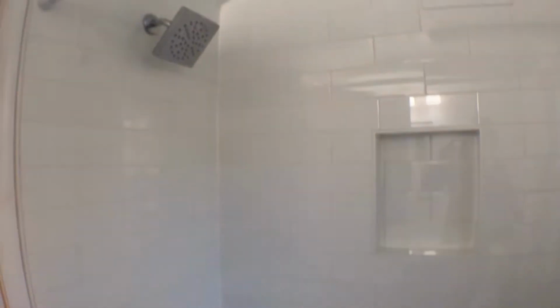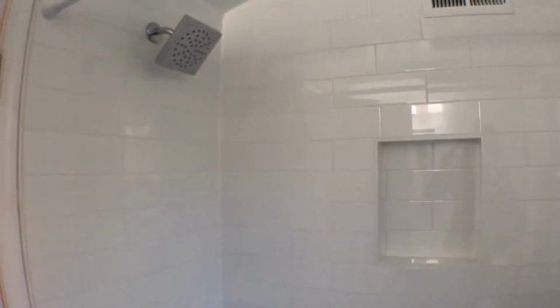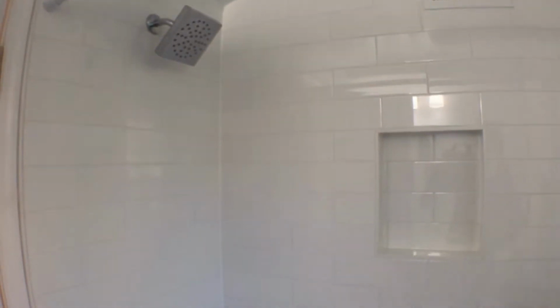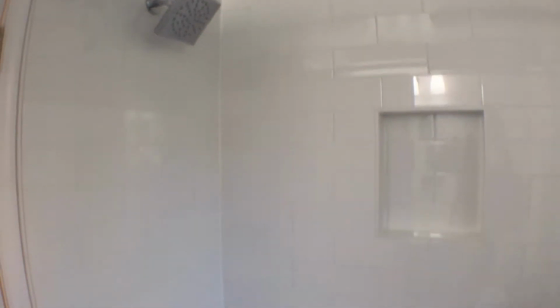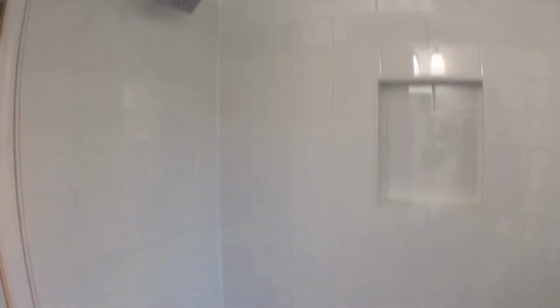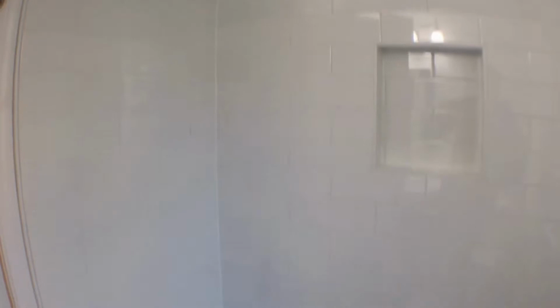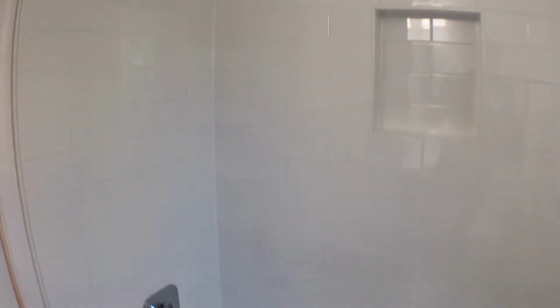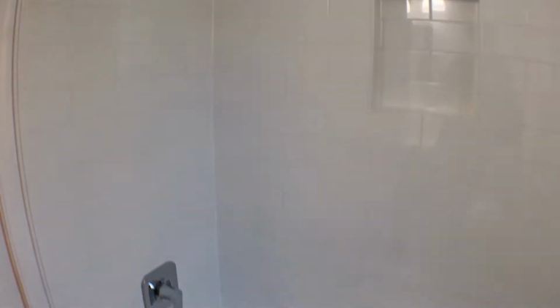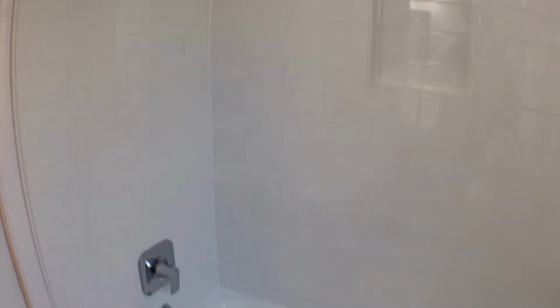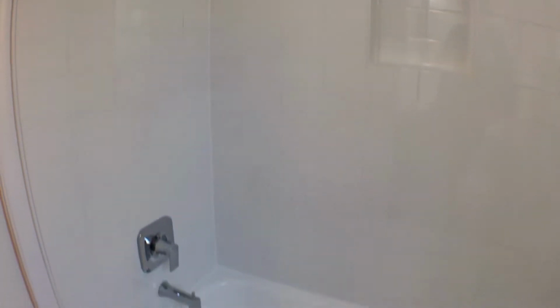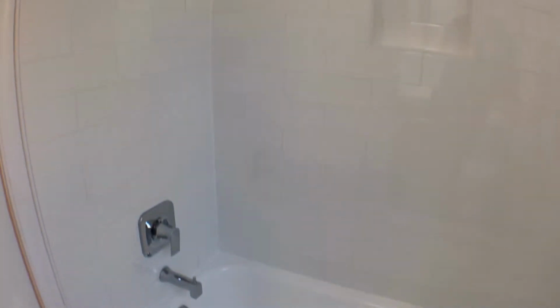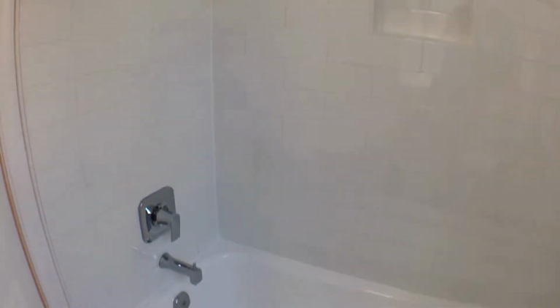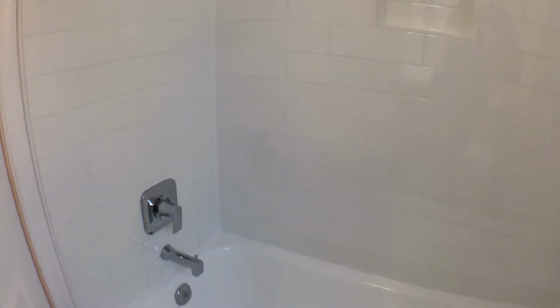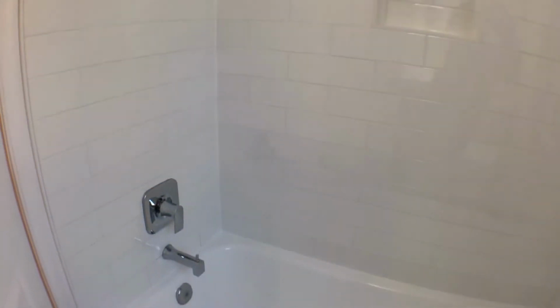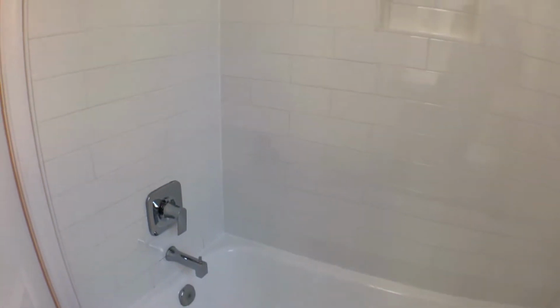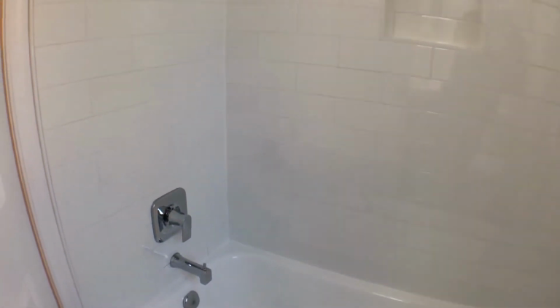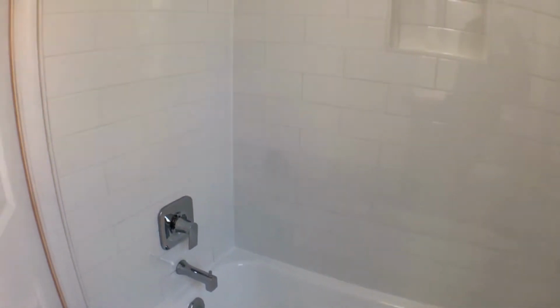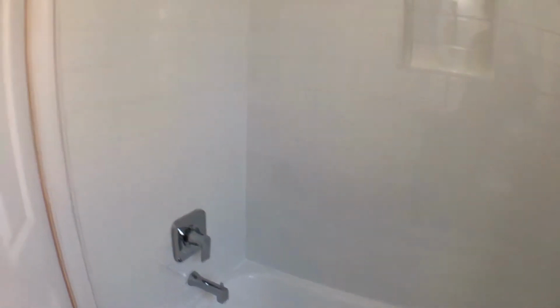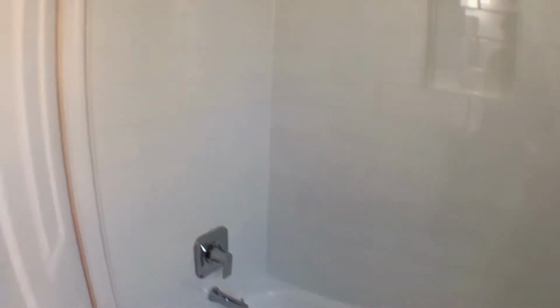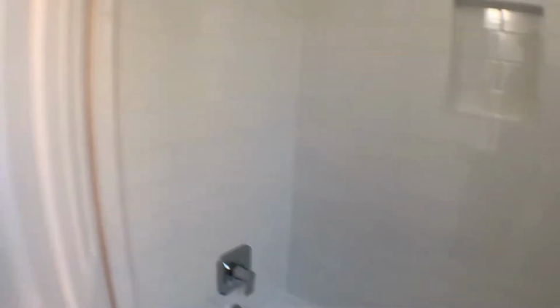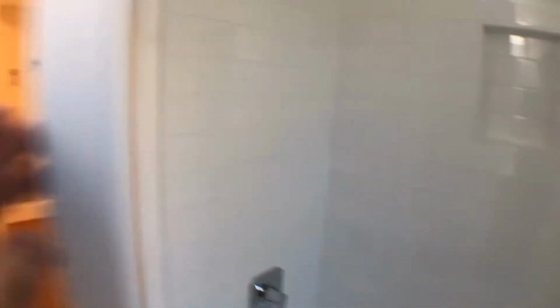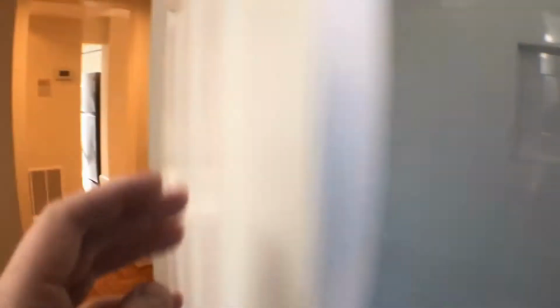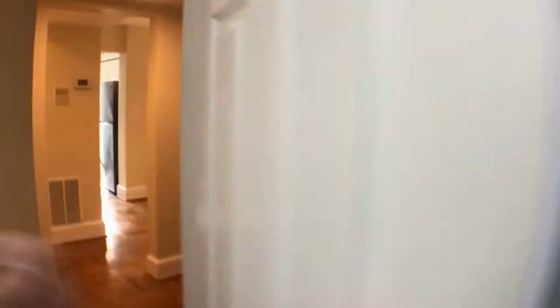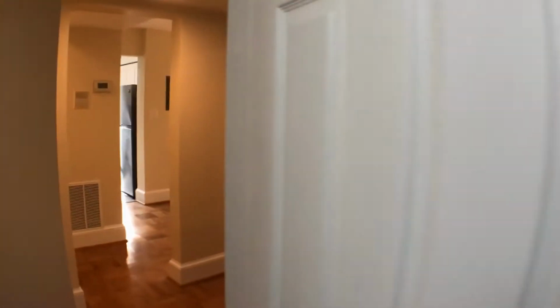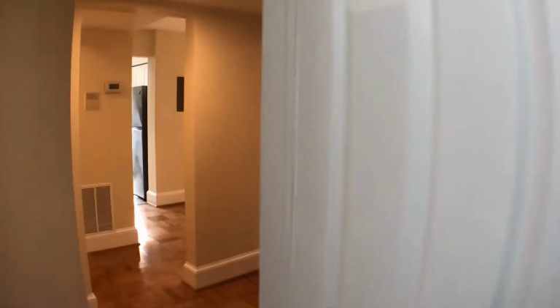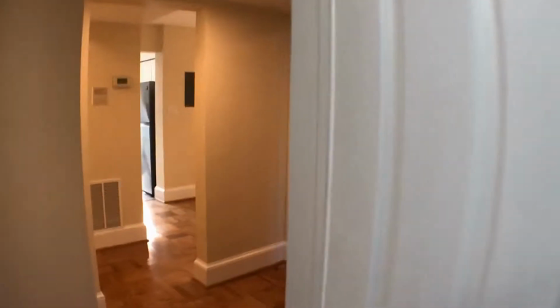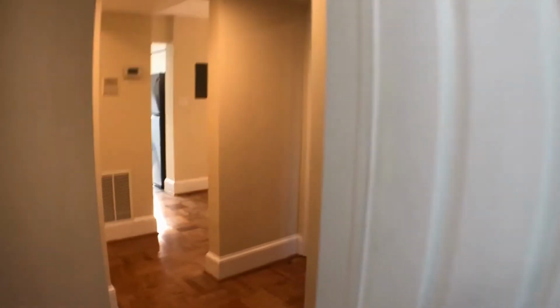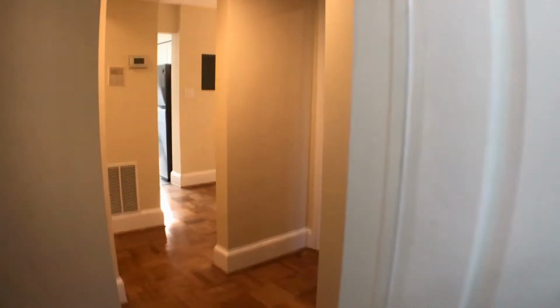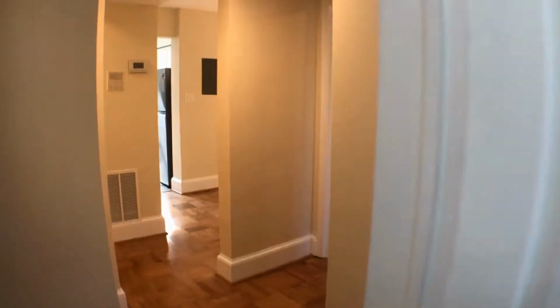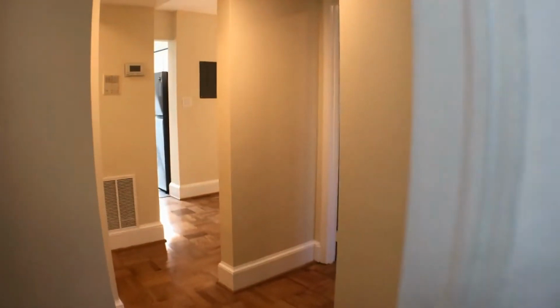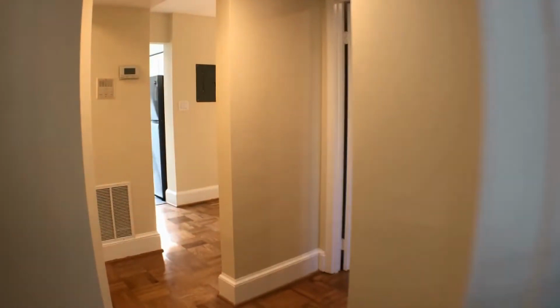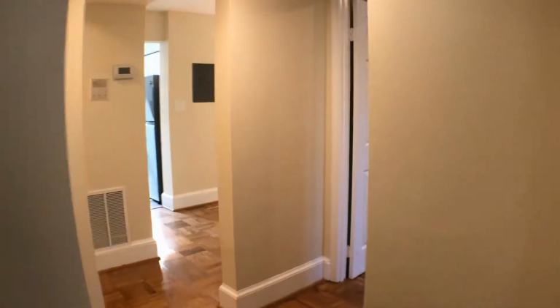Brand new shower head and tub in the bathroom.